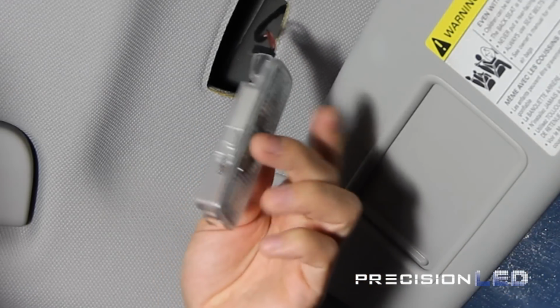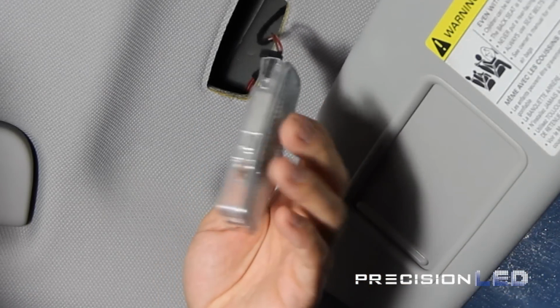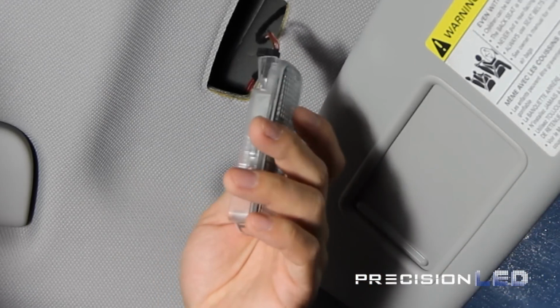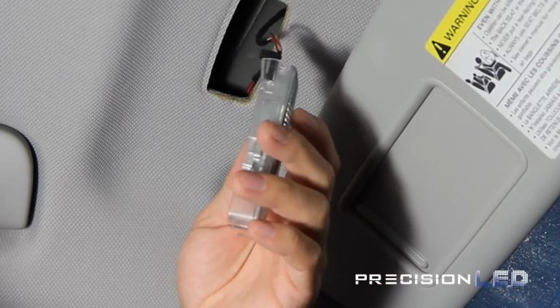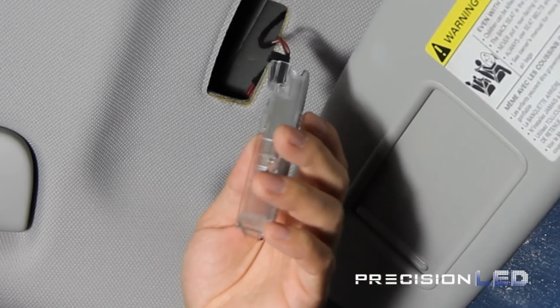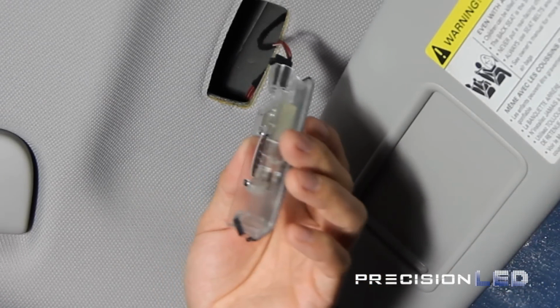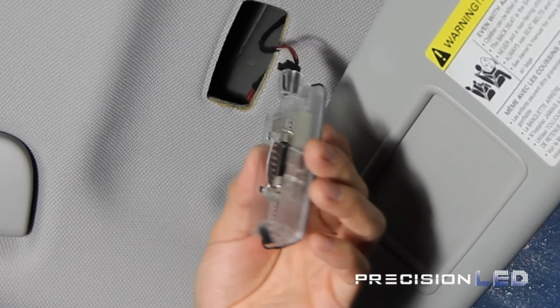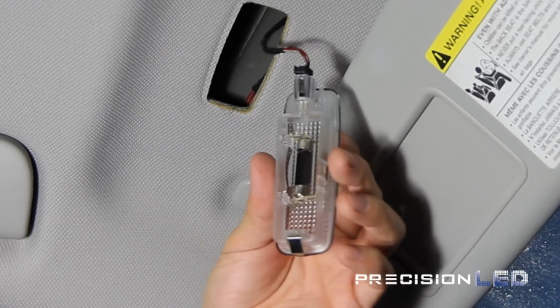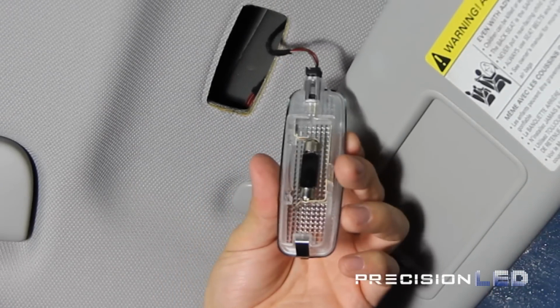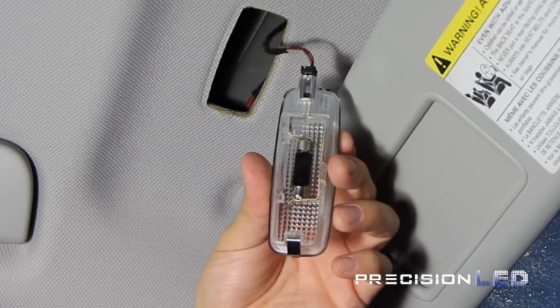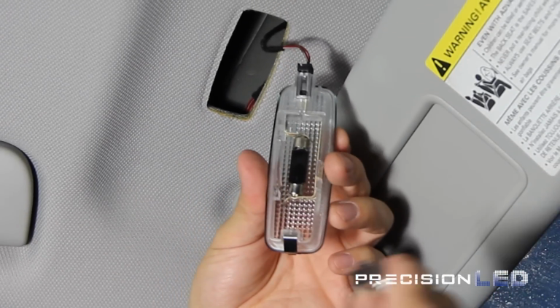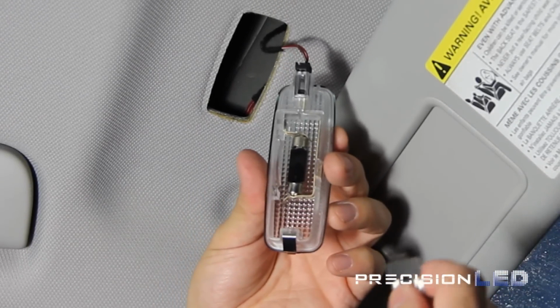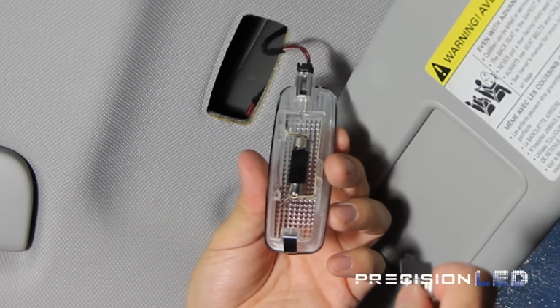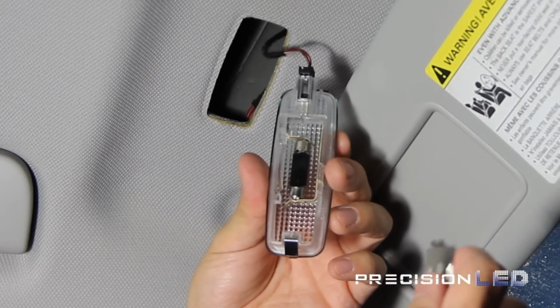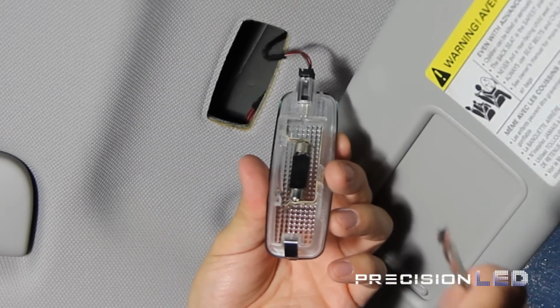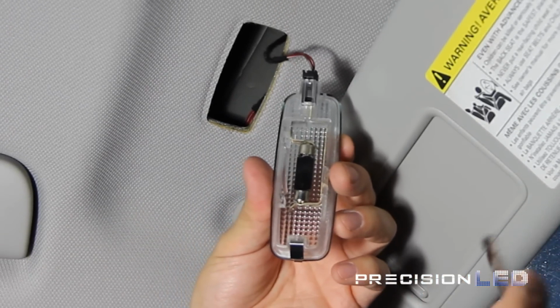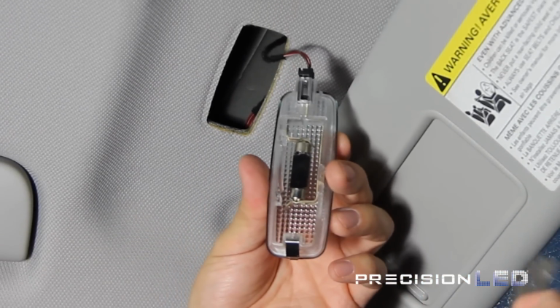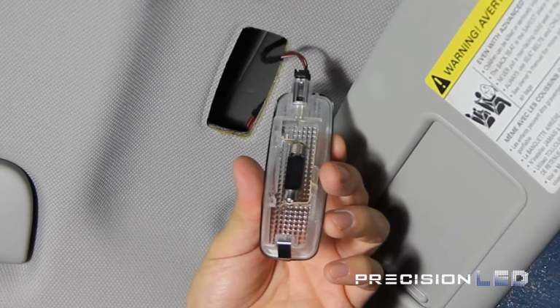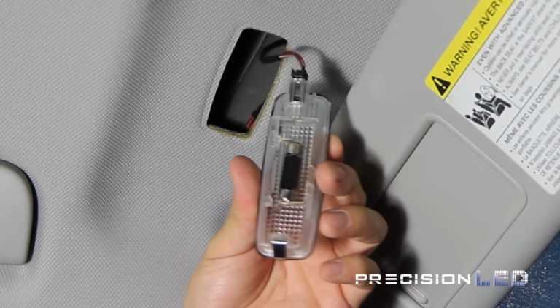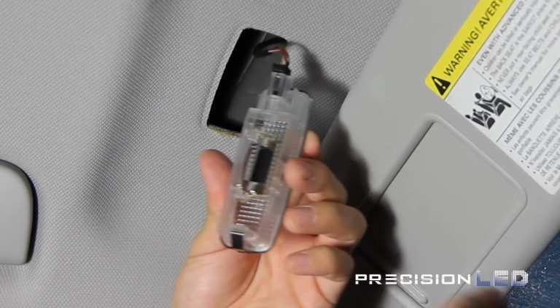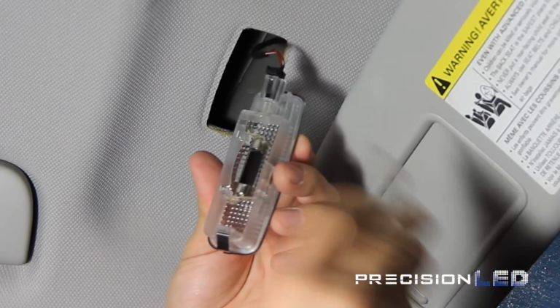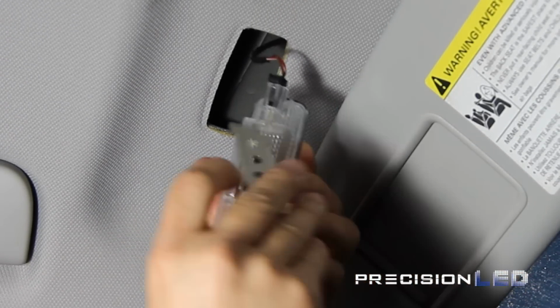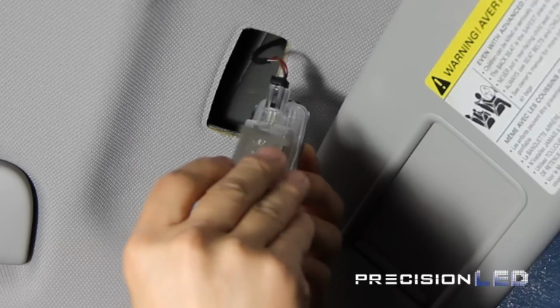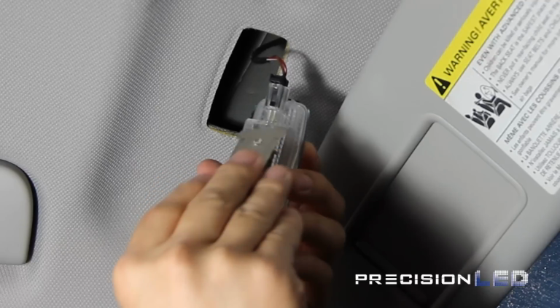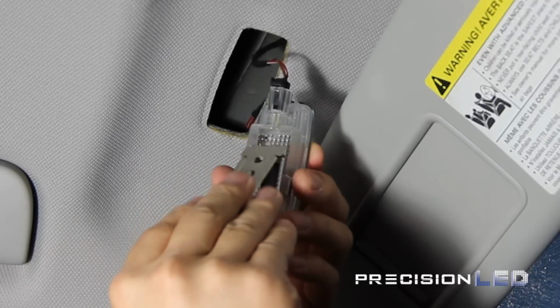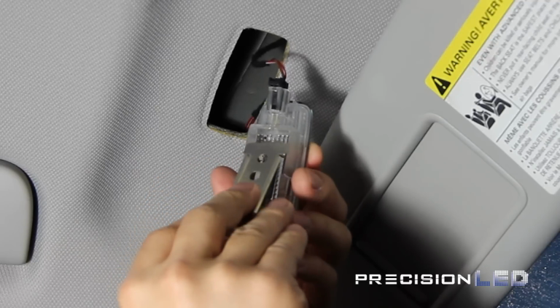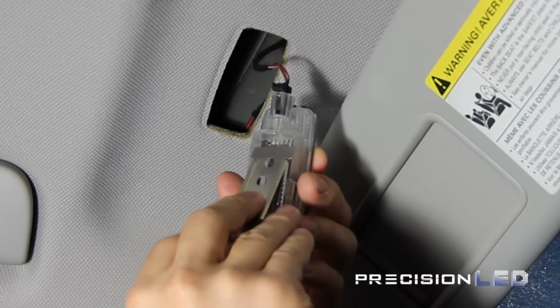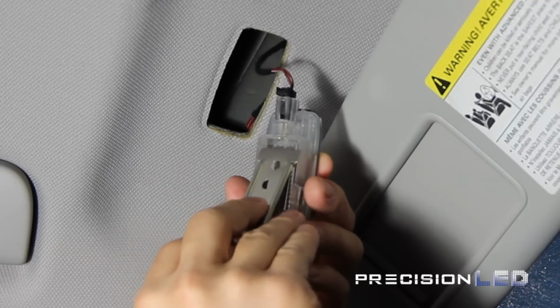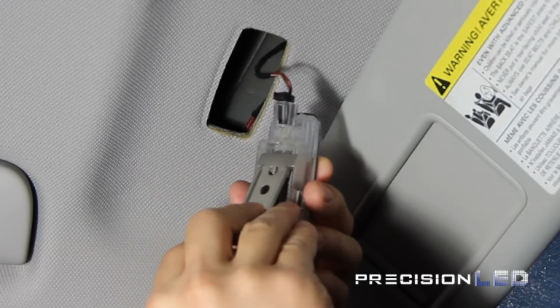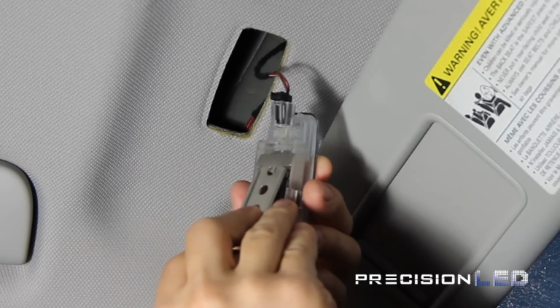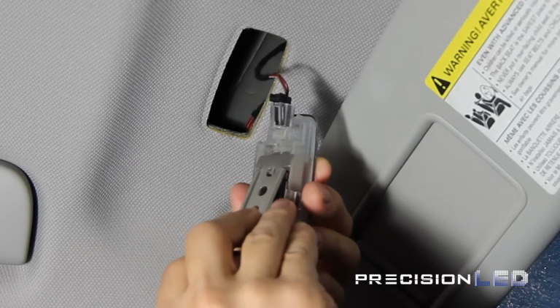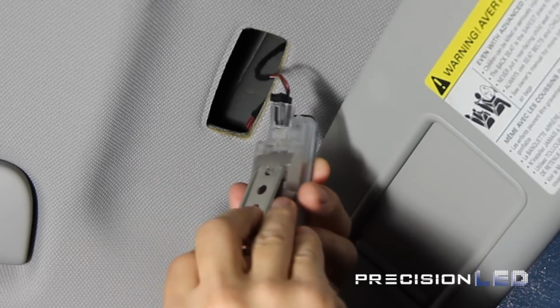Make sure you put the metal backing back in place before reinserting the vanity mirror light back into the roof liner.